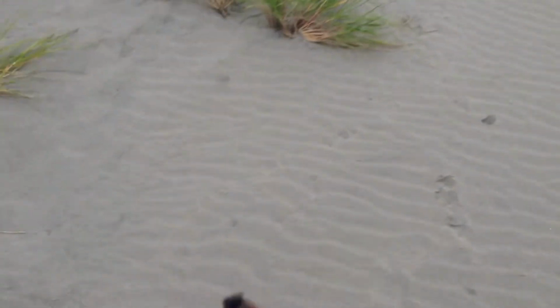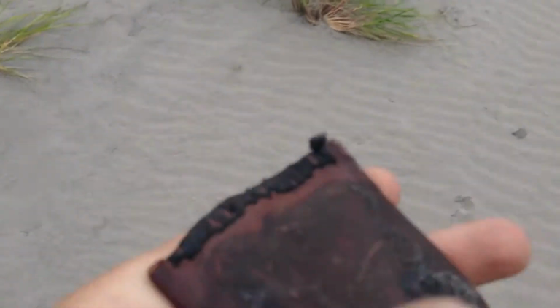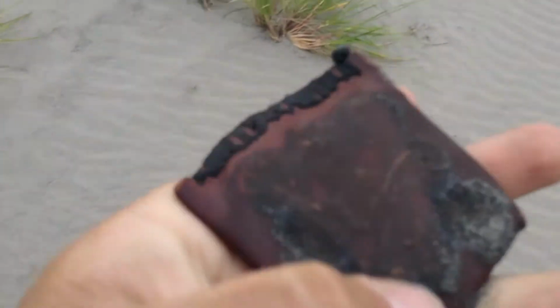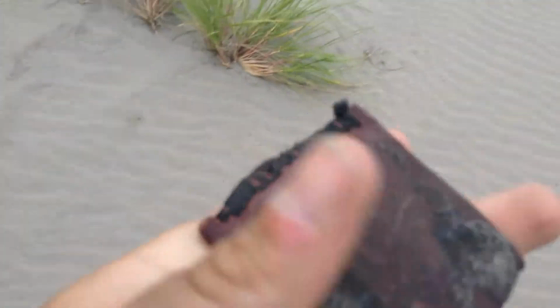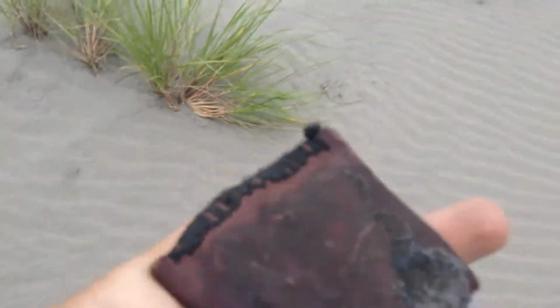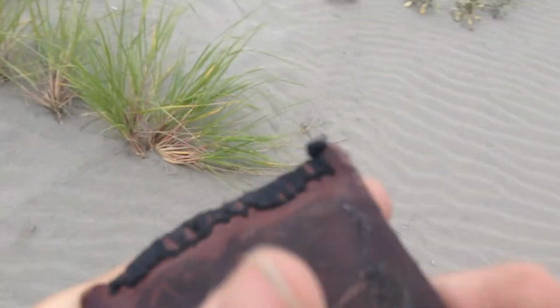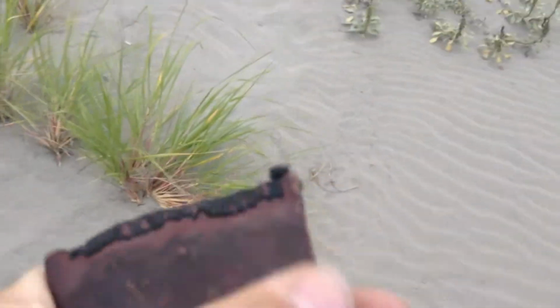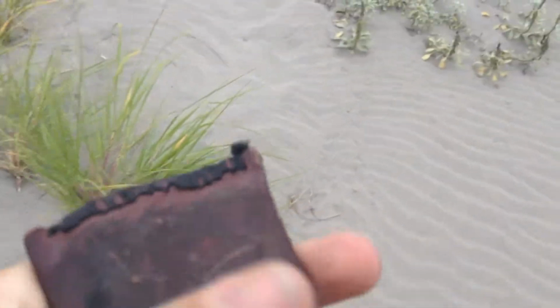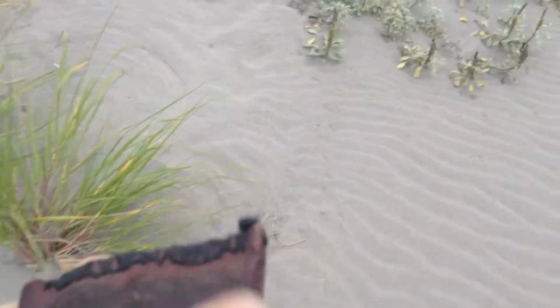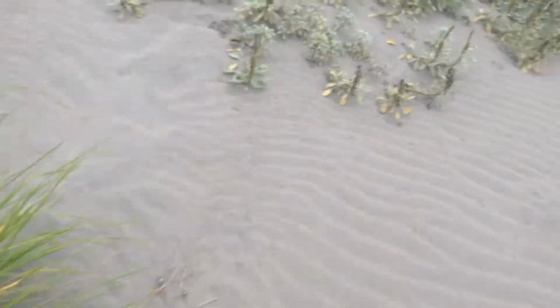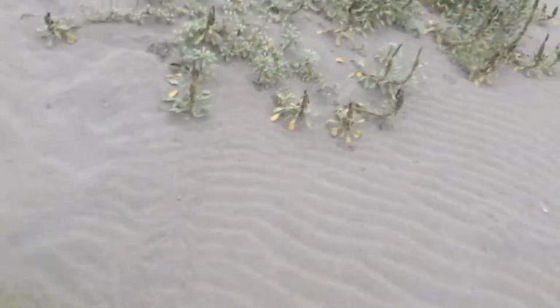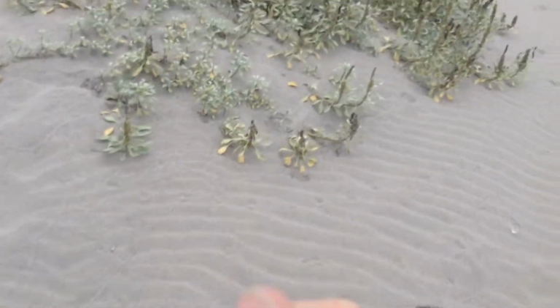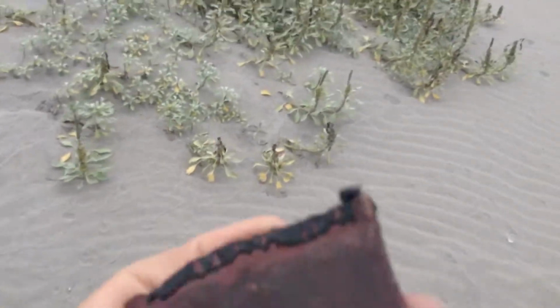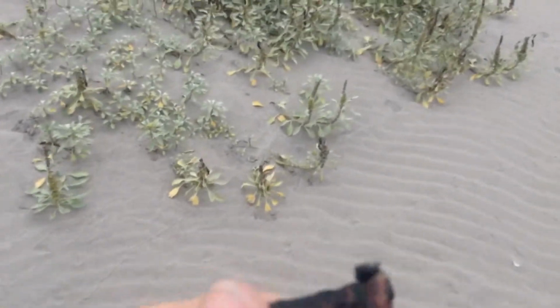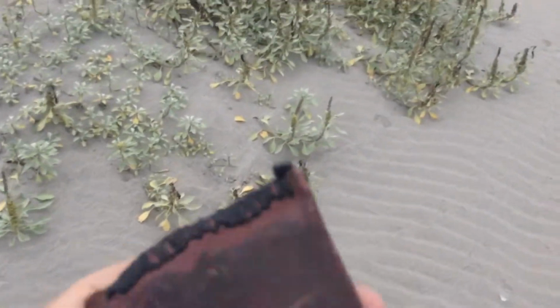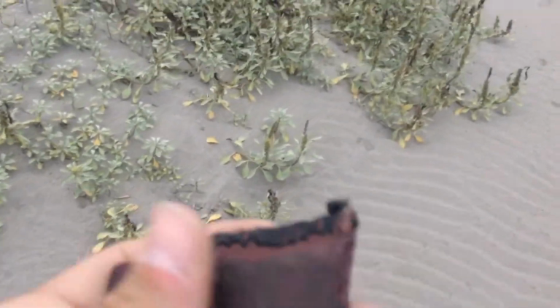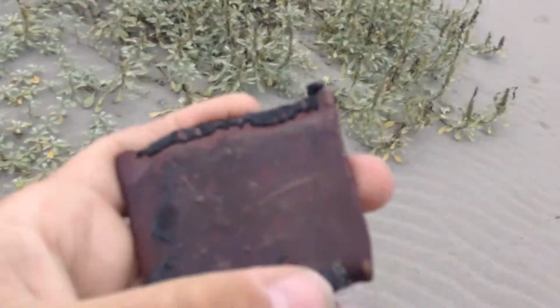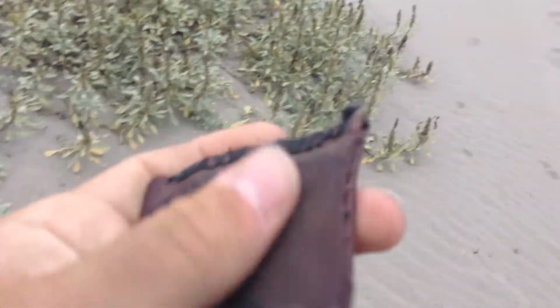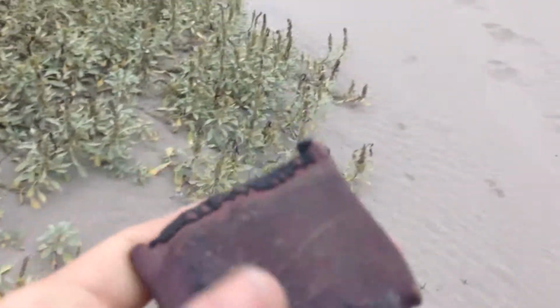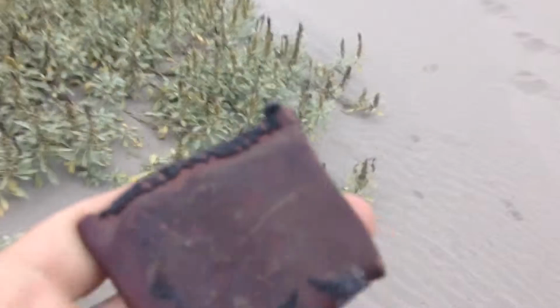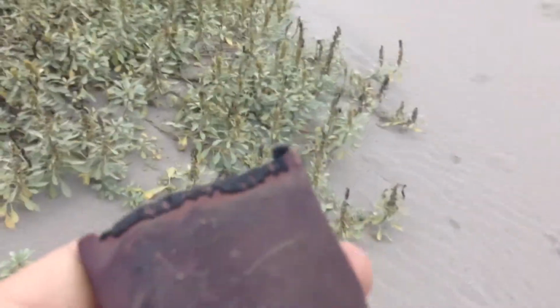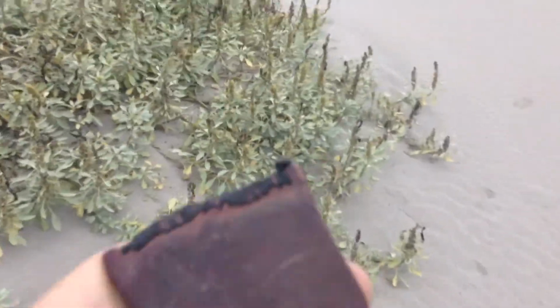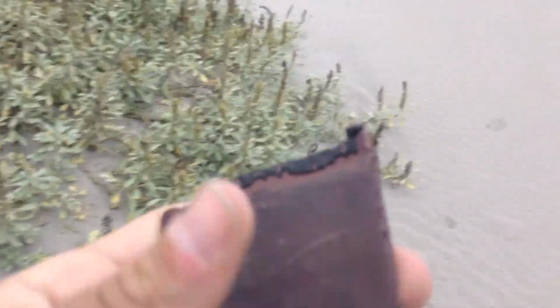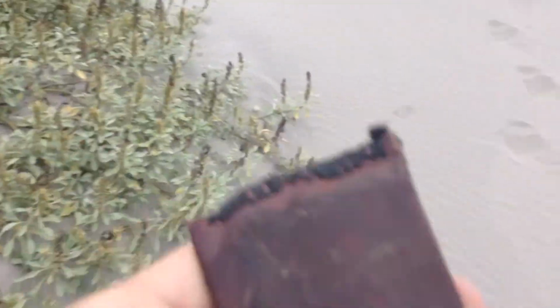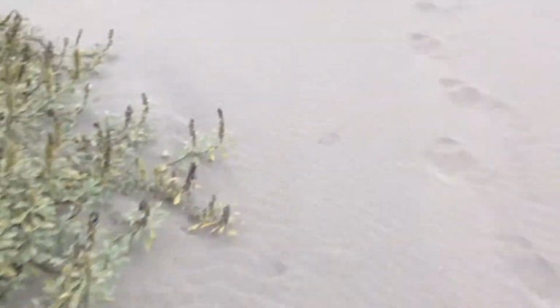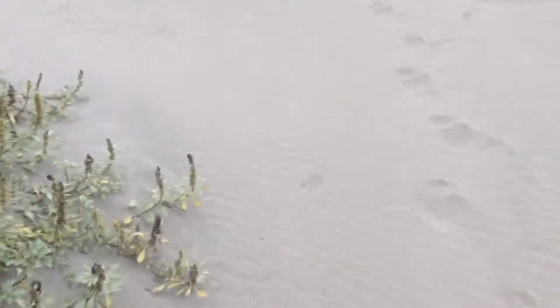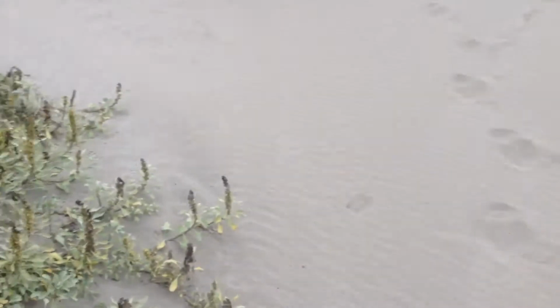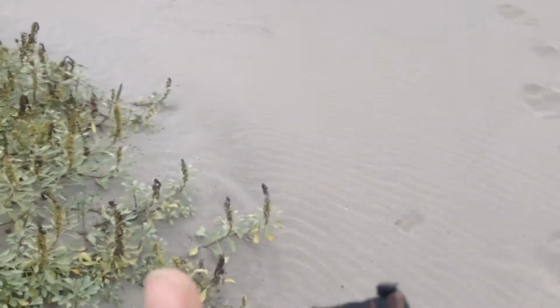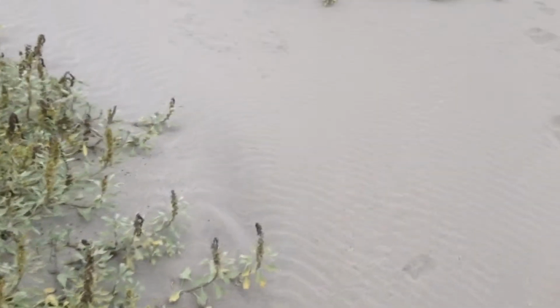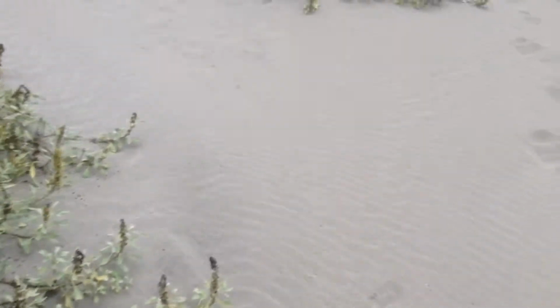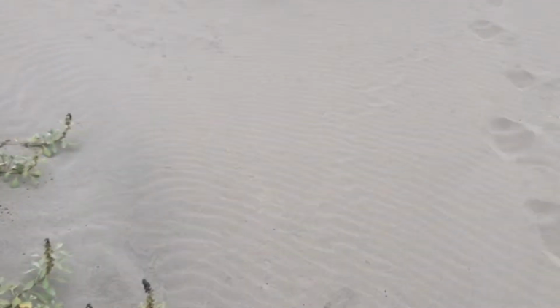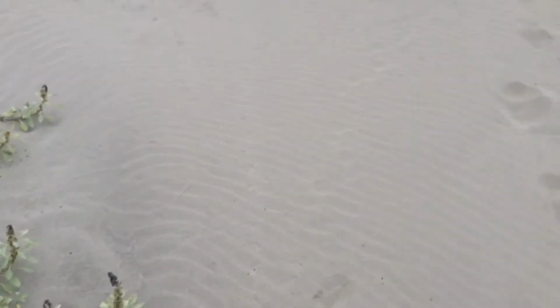Yeah, it's a lot of metal shavings out here.